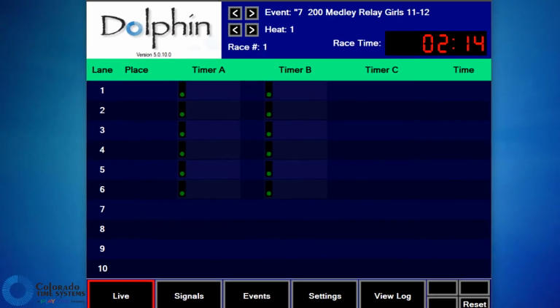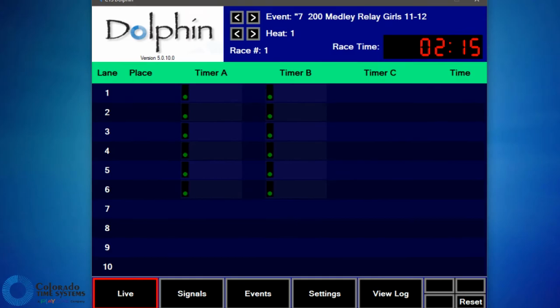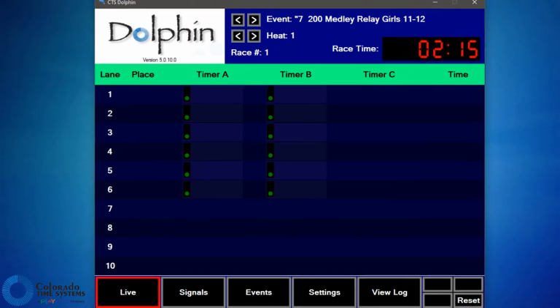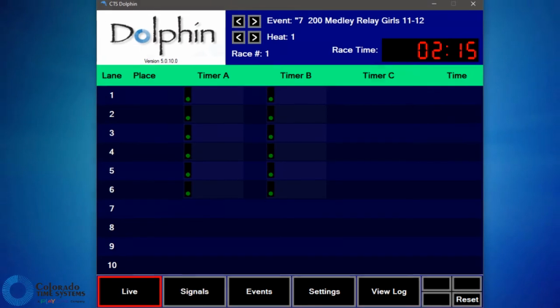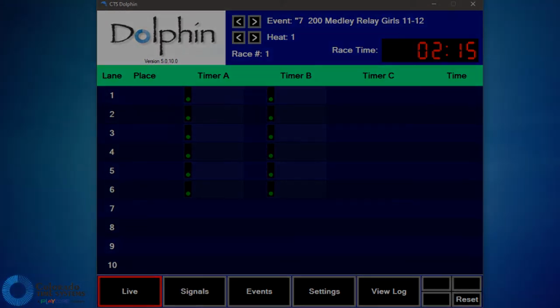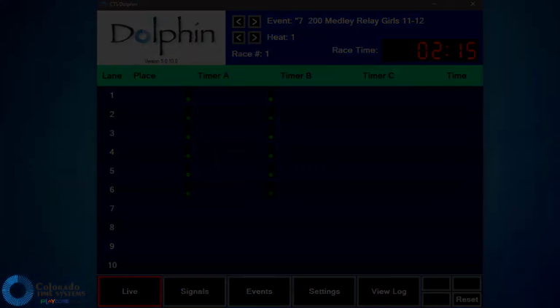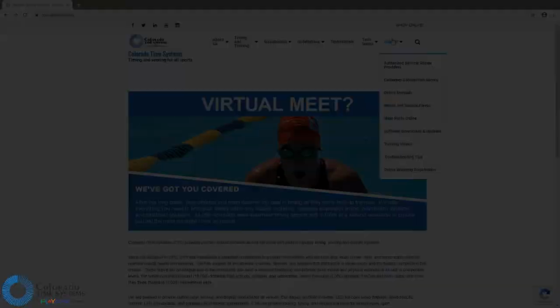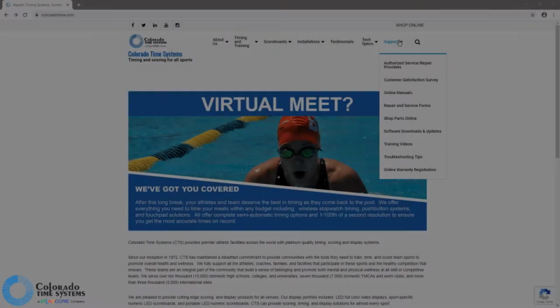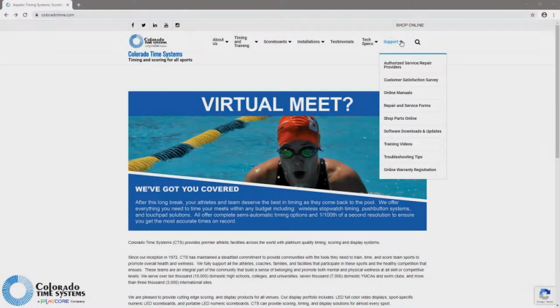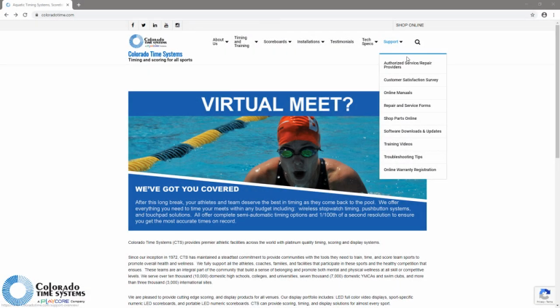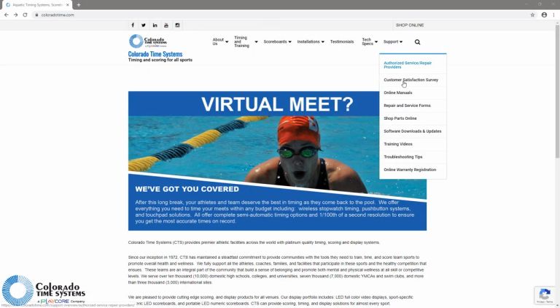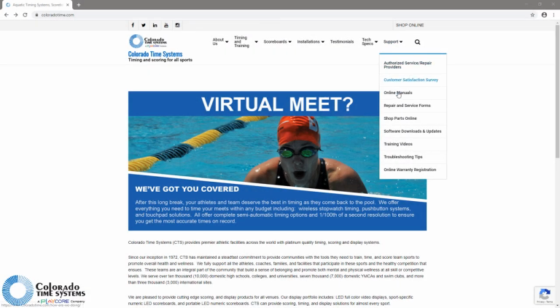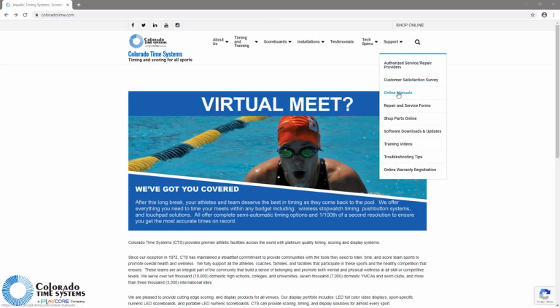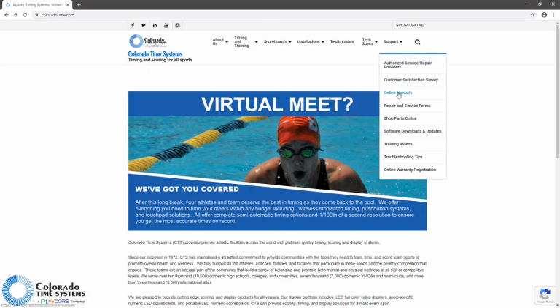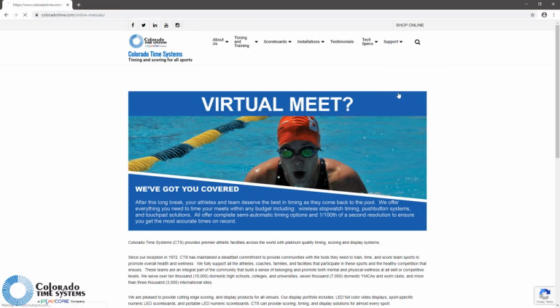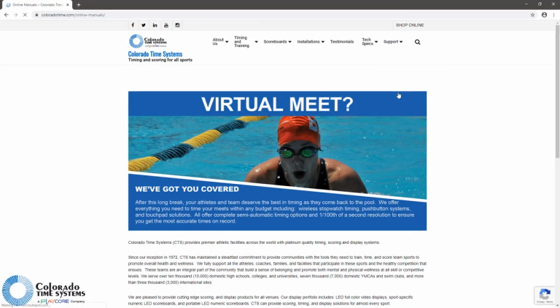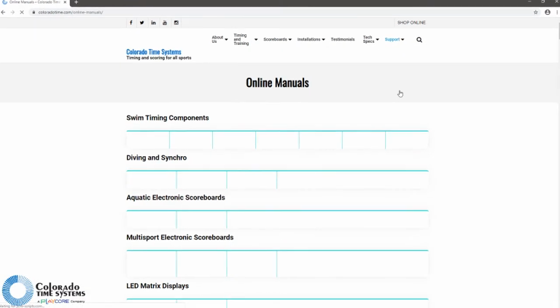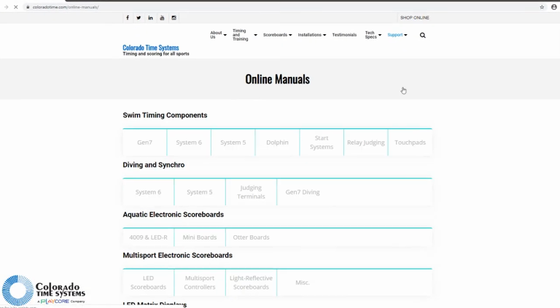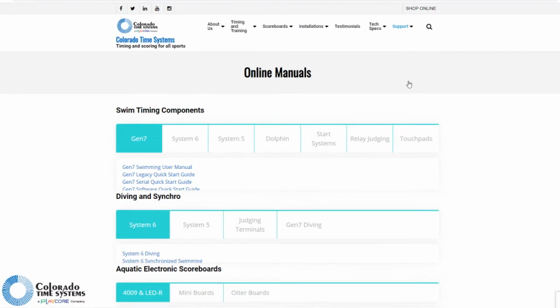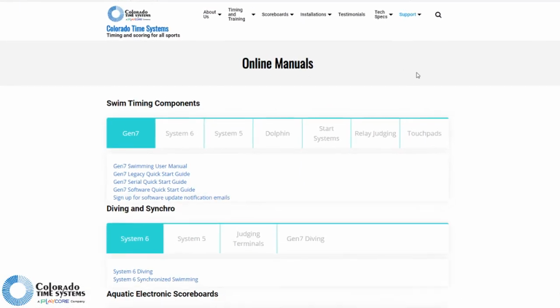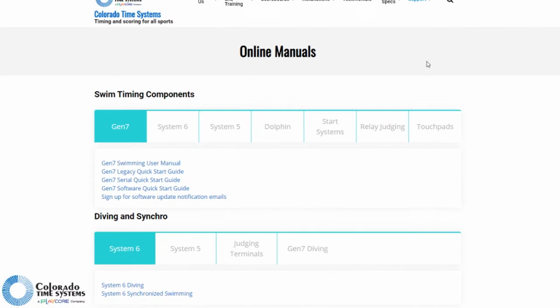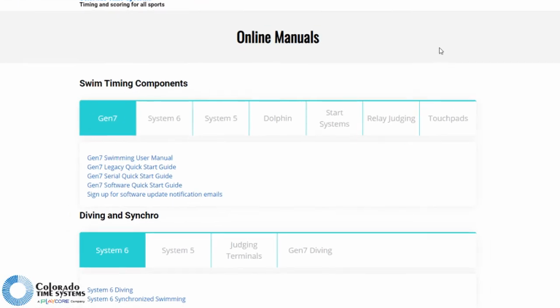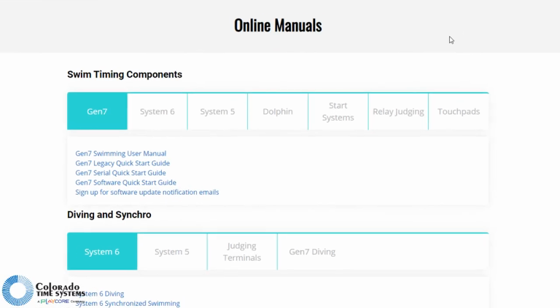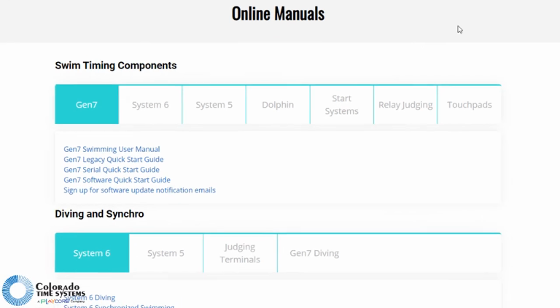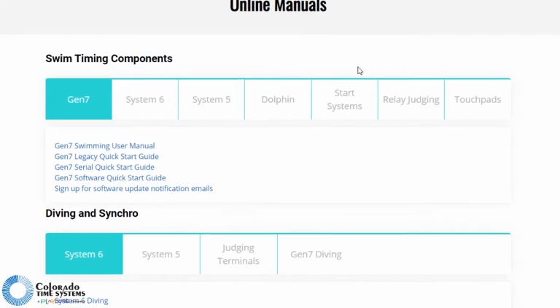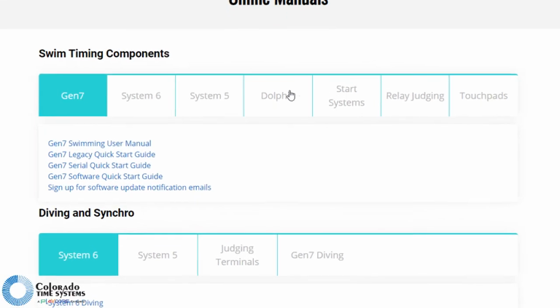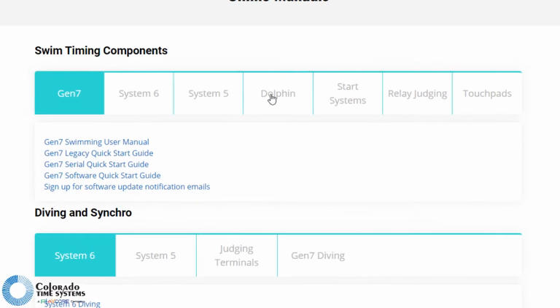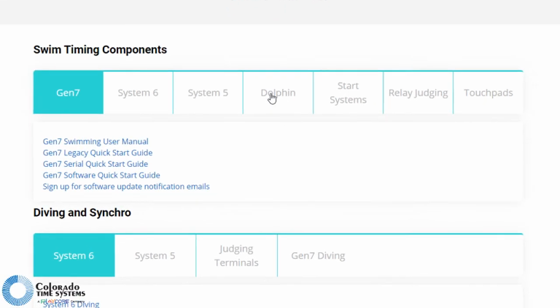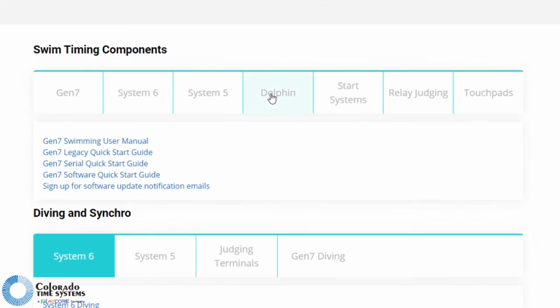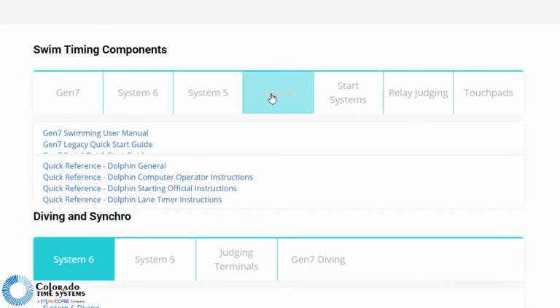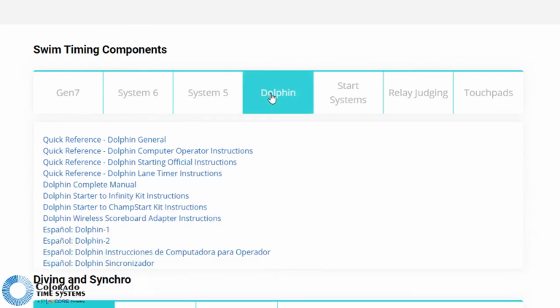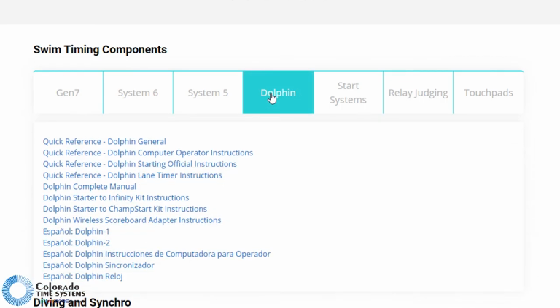For more specific details about running a meet with Dolphin, see the Dolphin Manual and other information on our website.